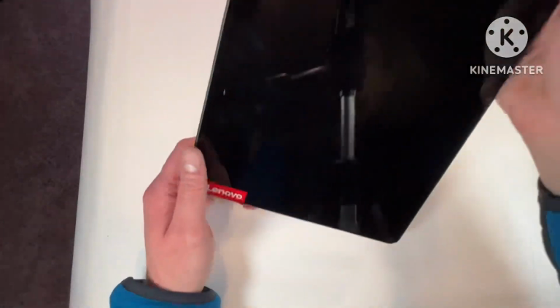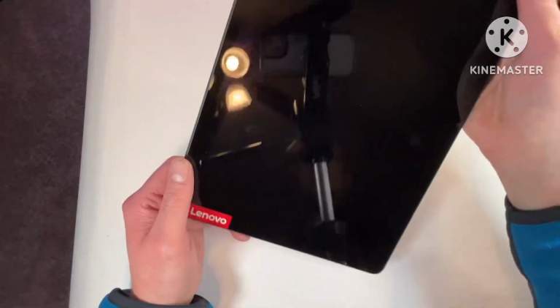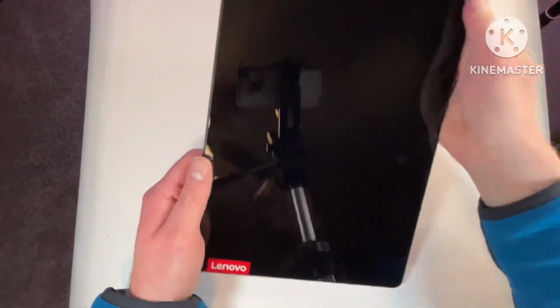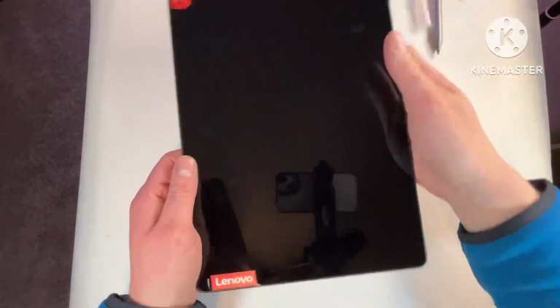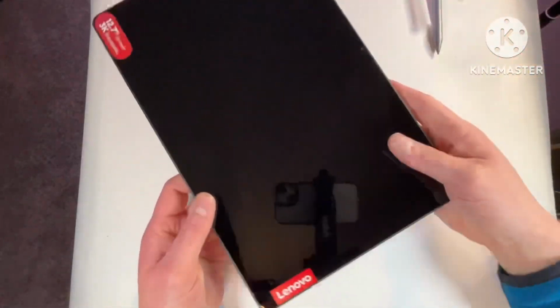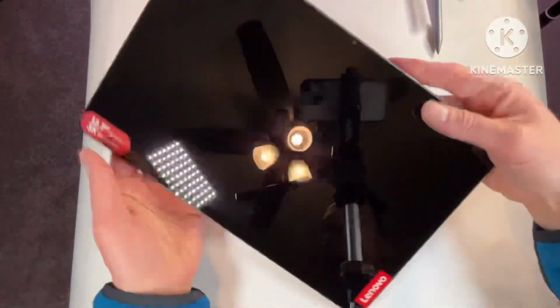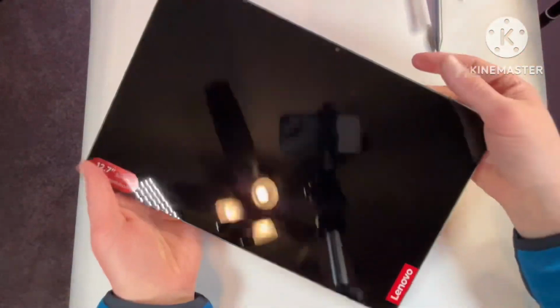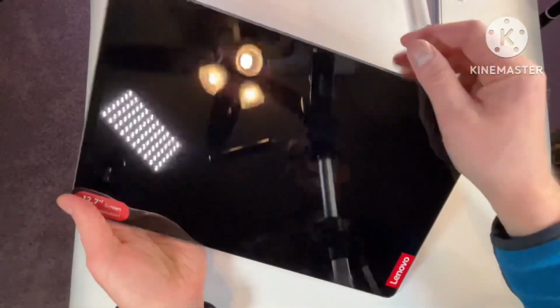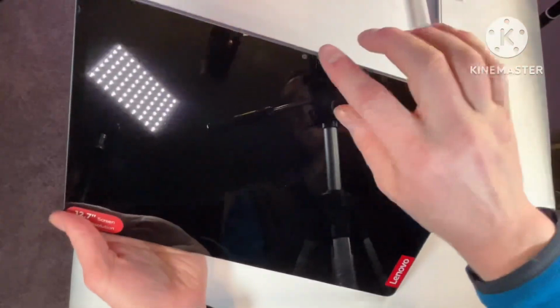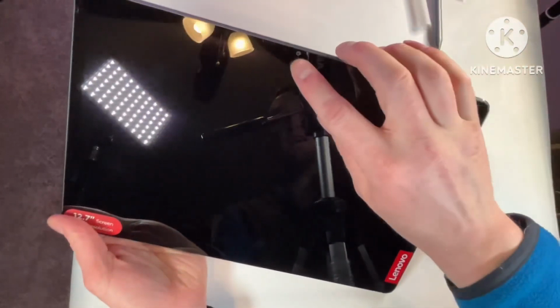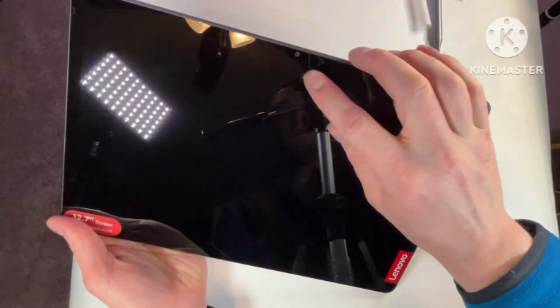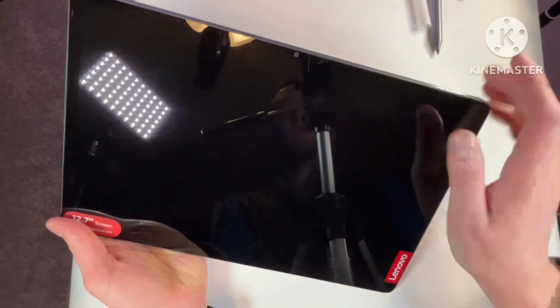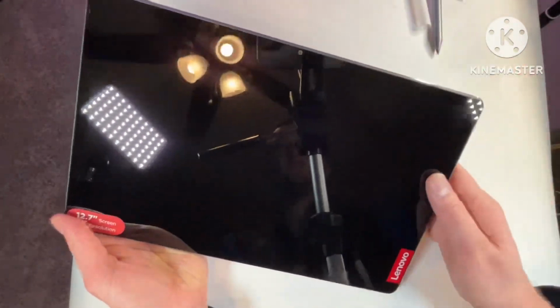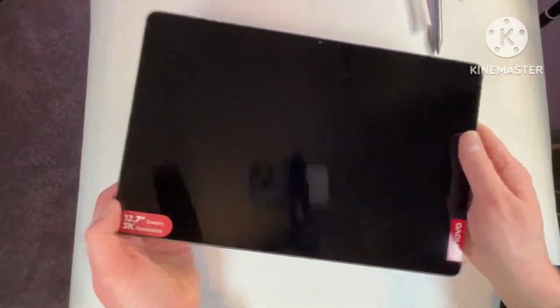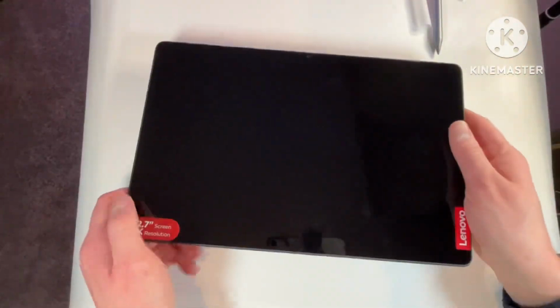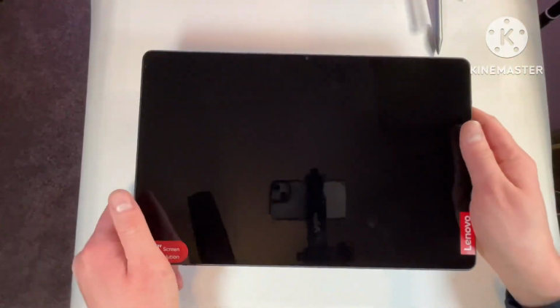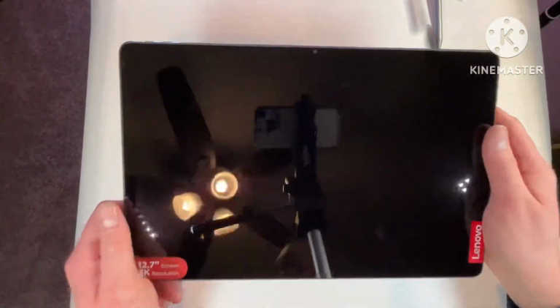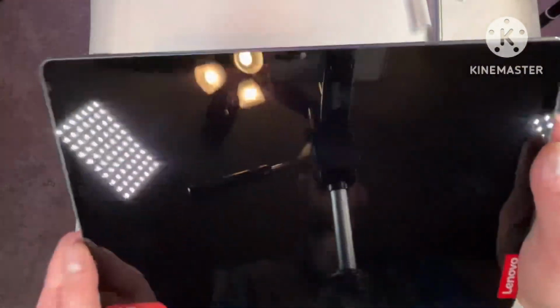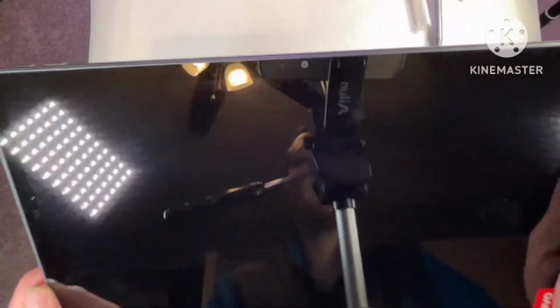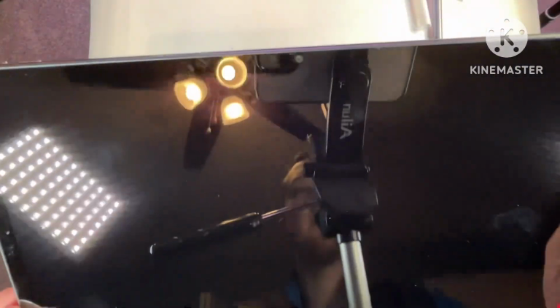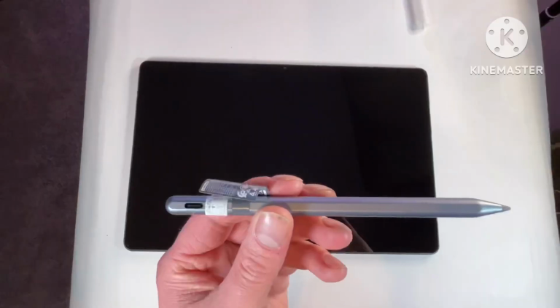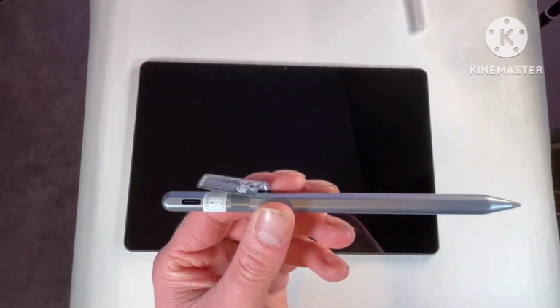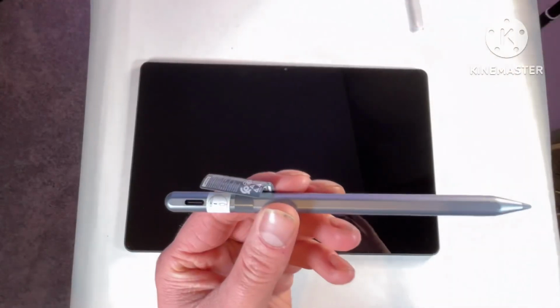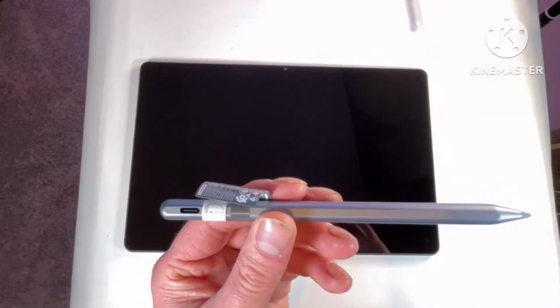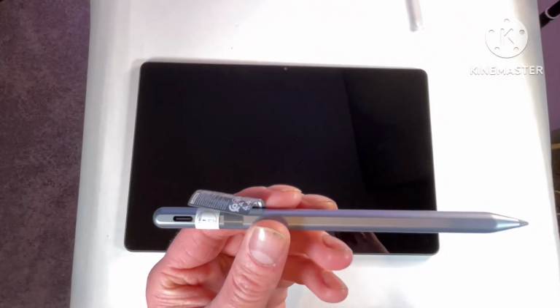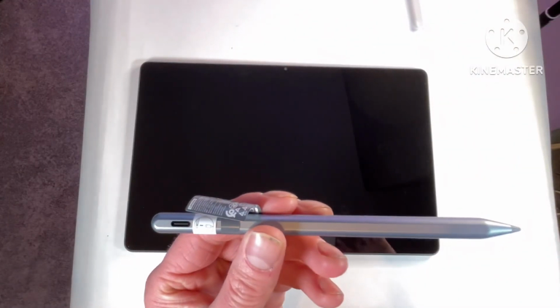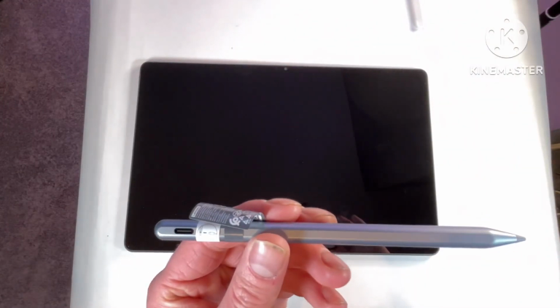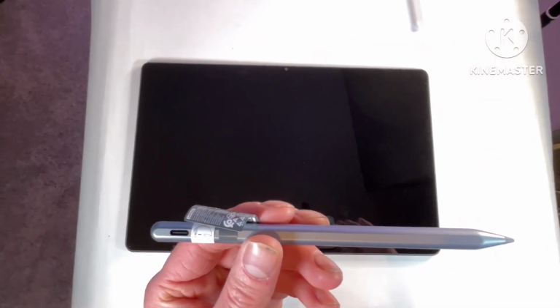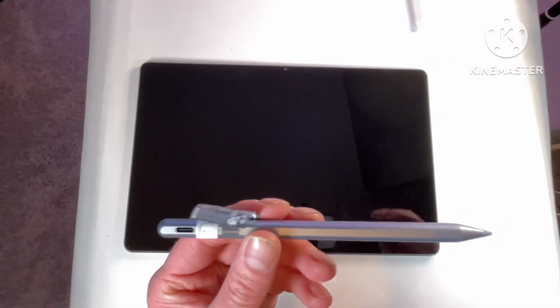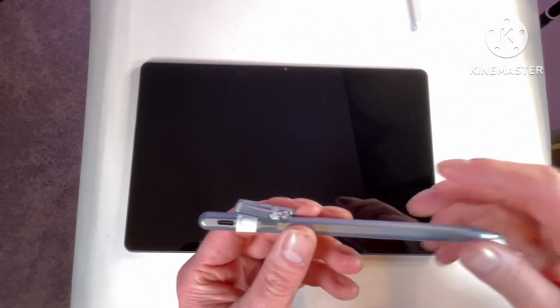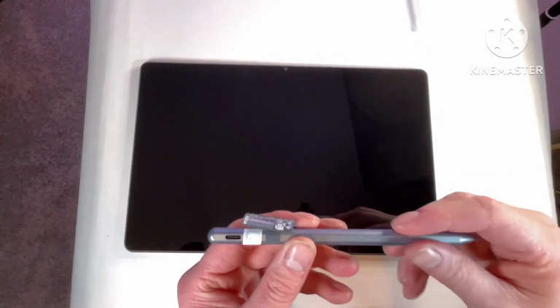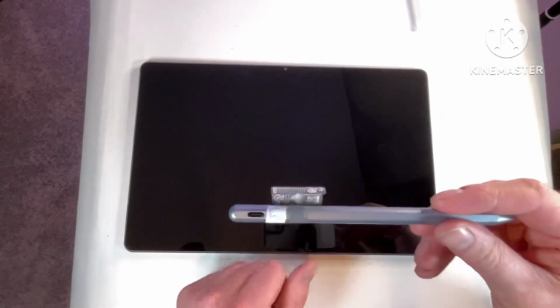Two more speakers on this side, and then there's what I'm guessing is a micro SD card slot for expansion, and a camera on the front as well.